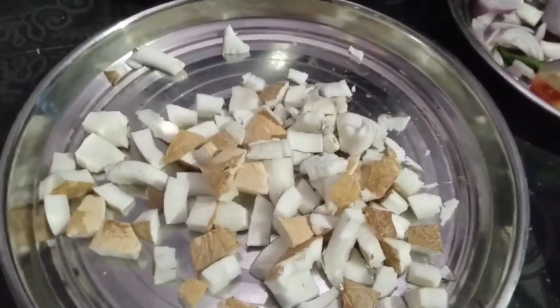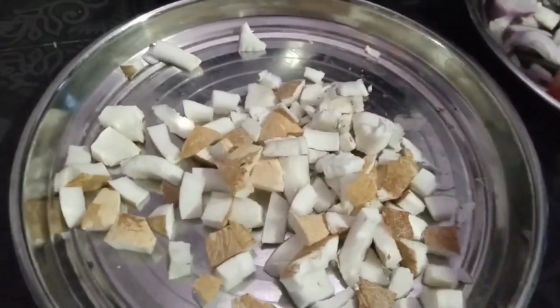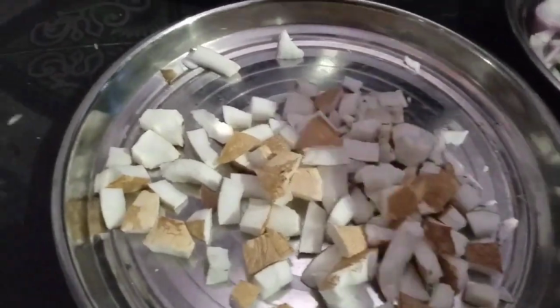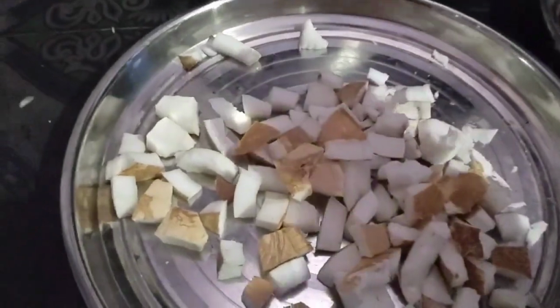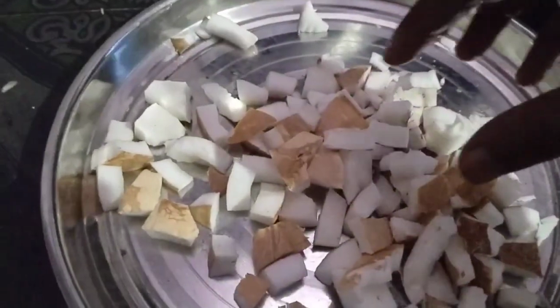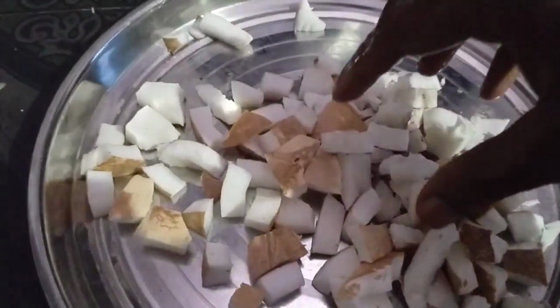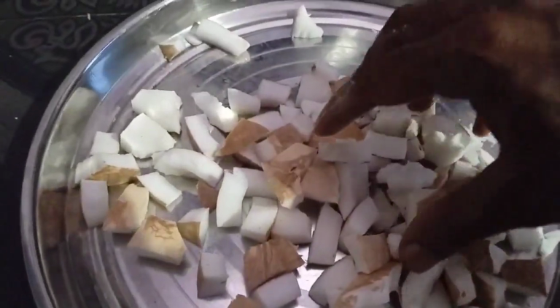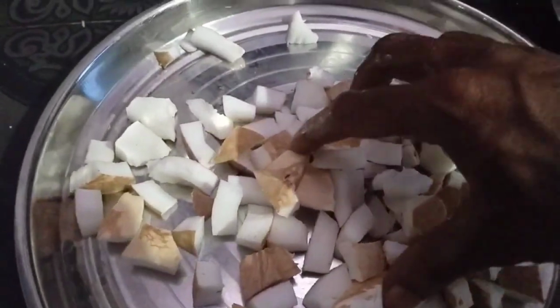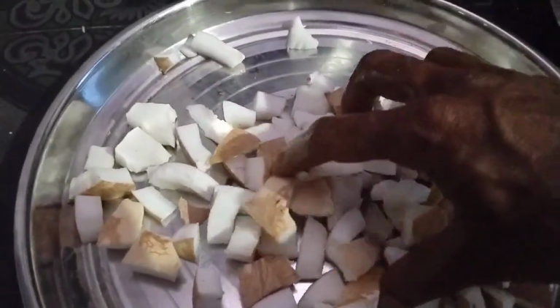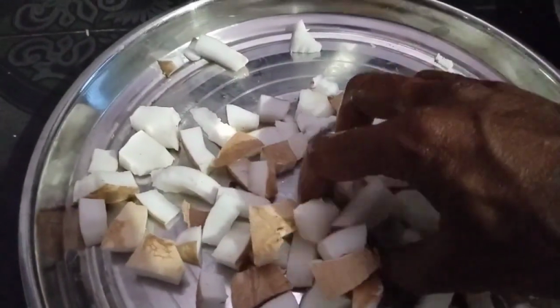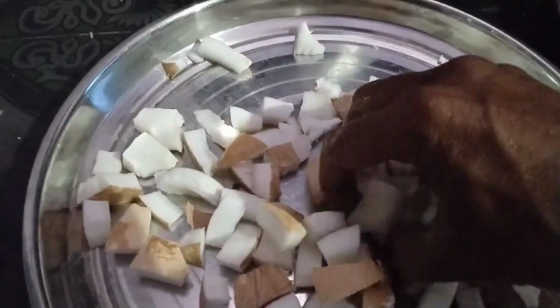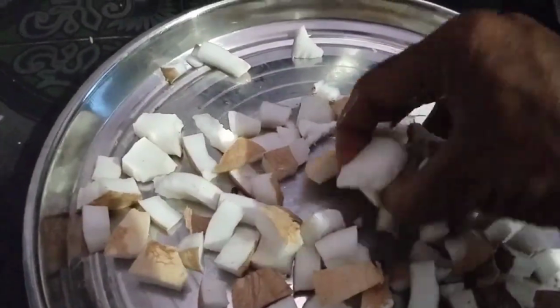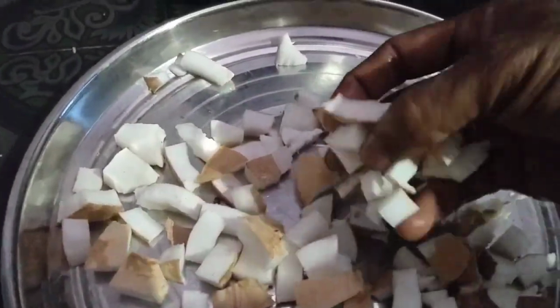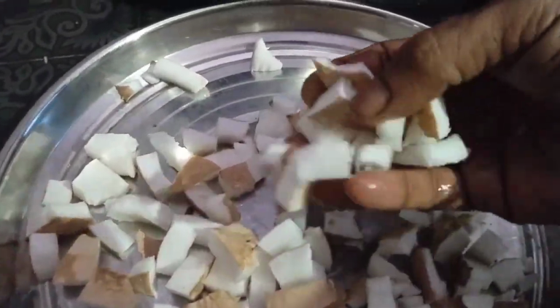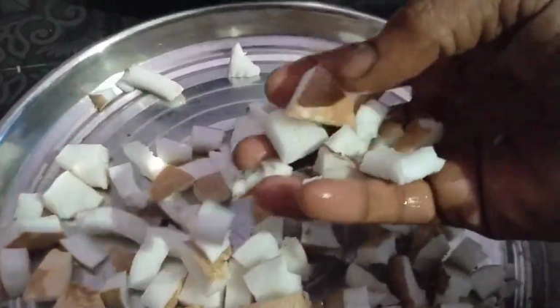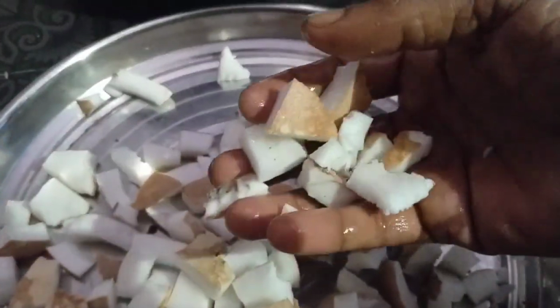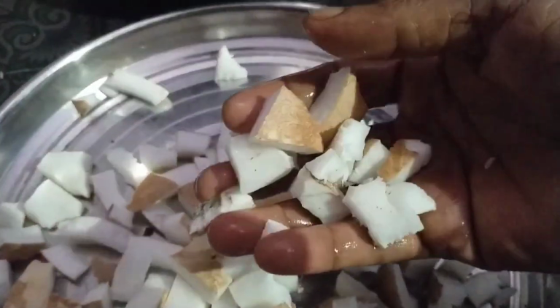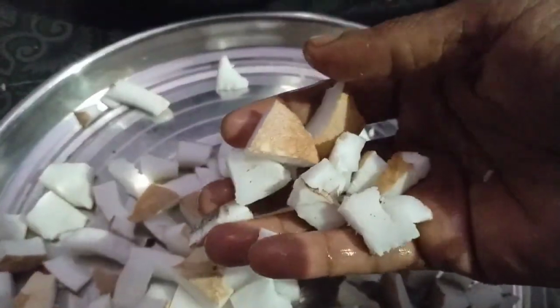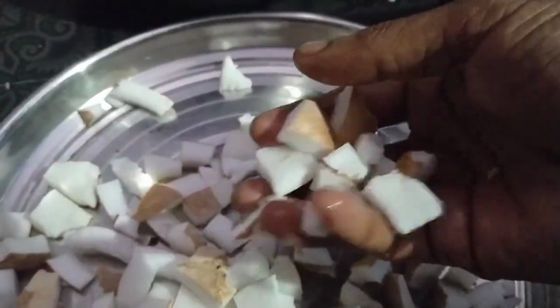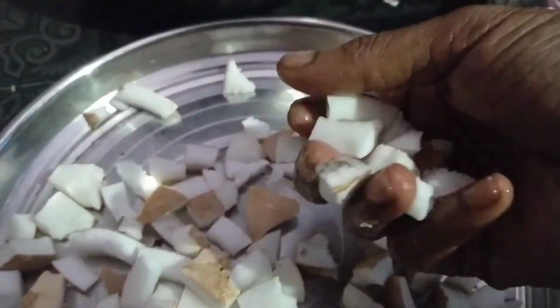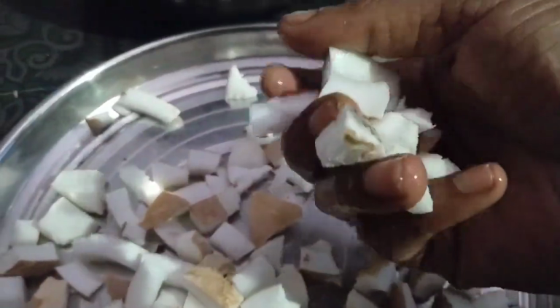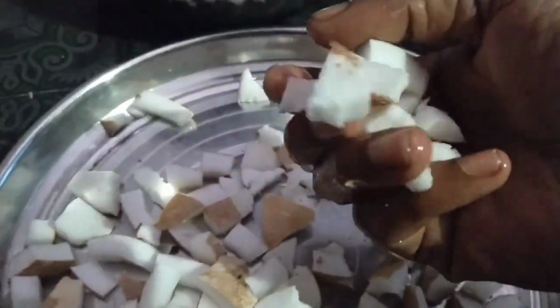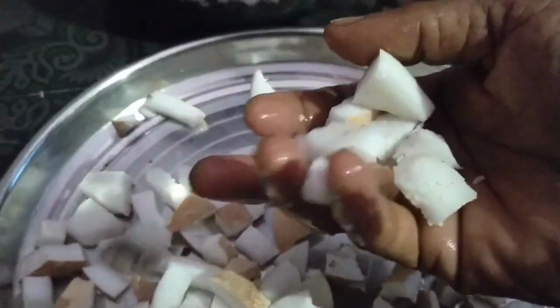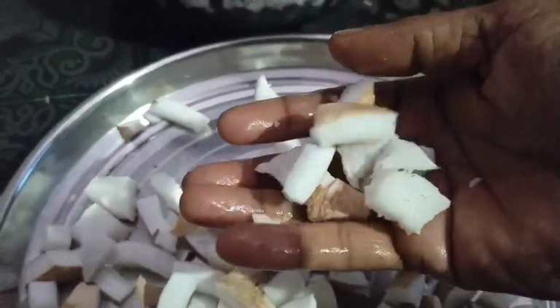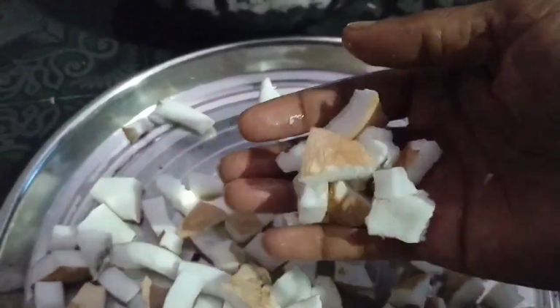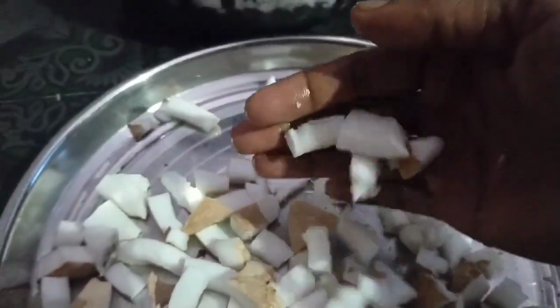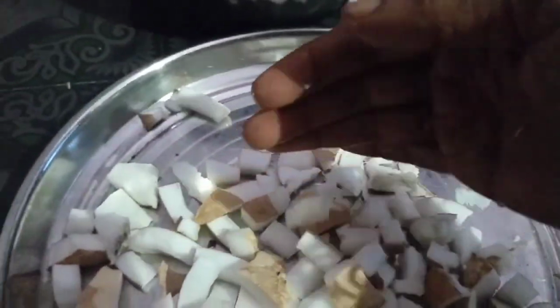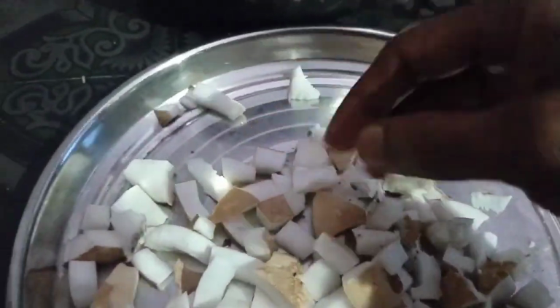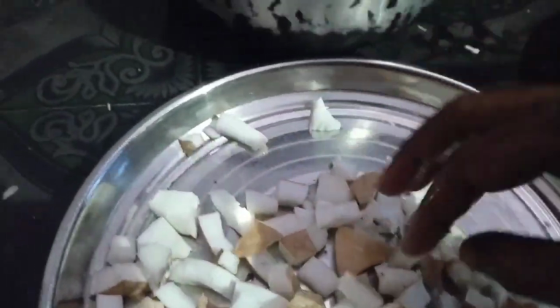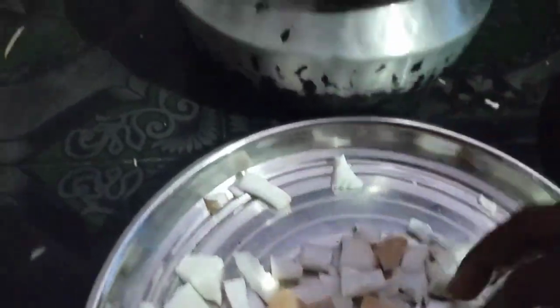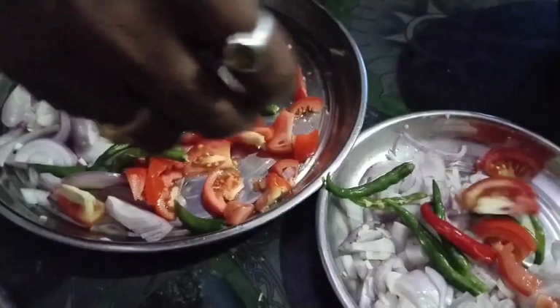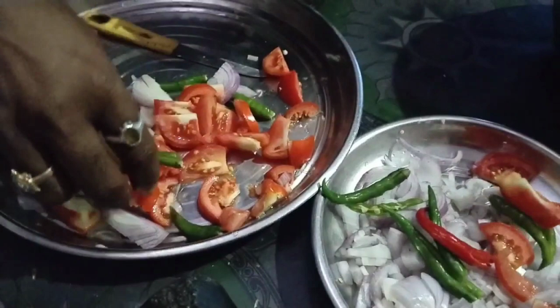Here I am going to show you a little bit. In this dish...